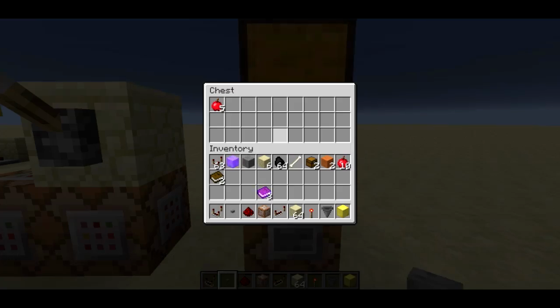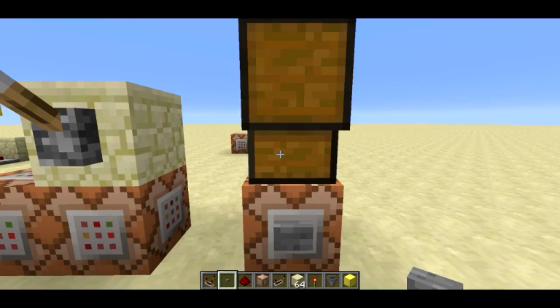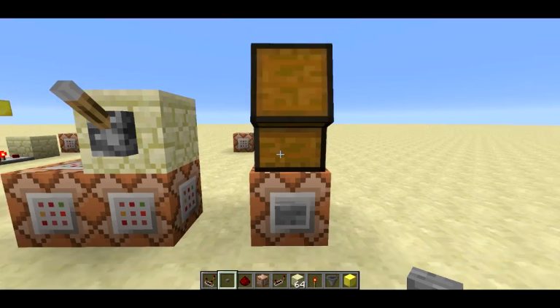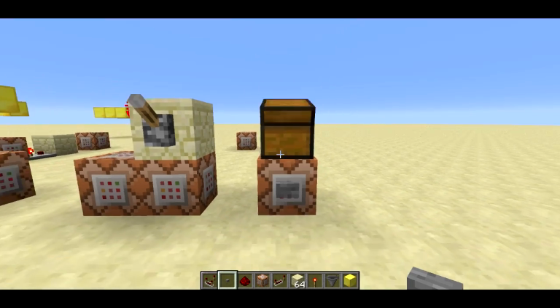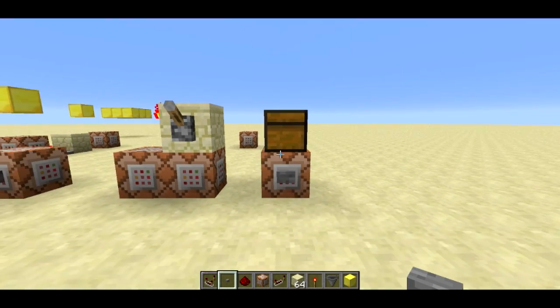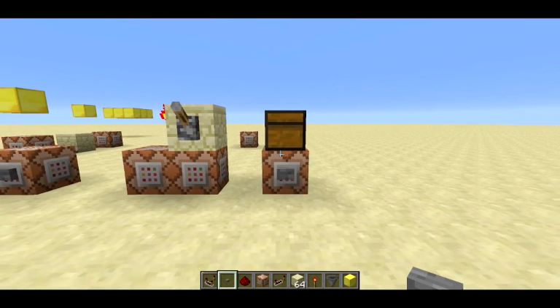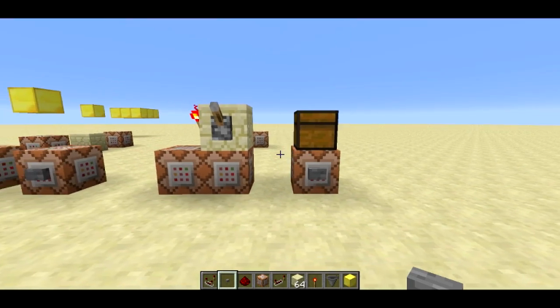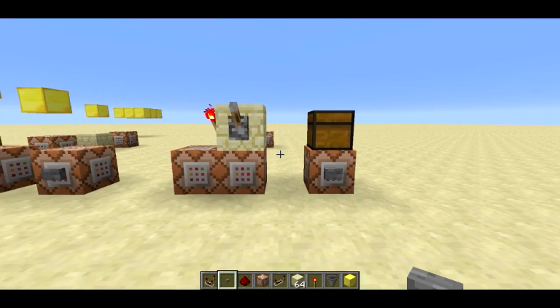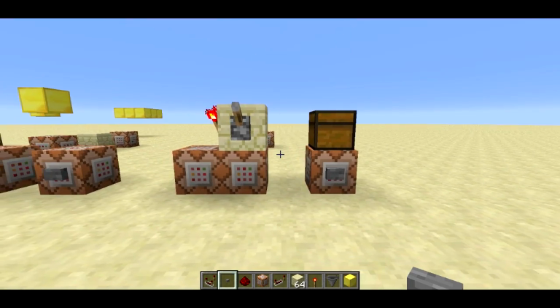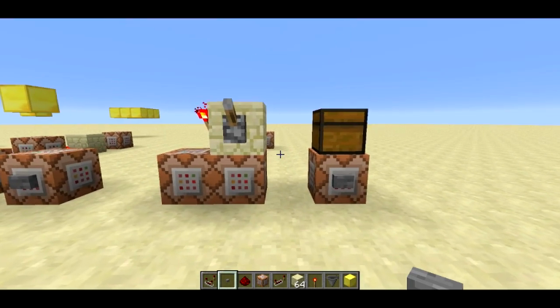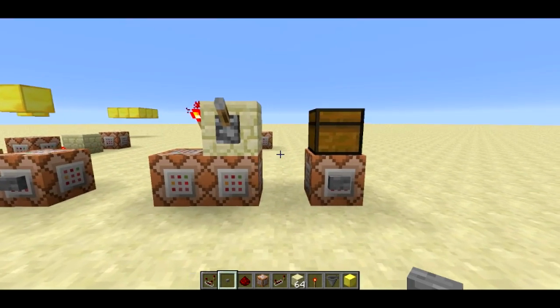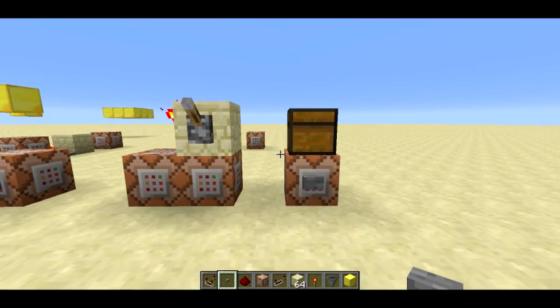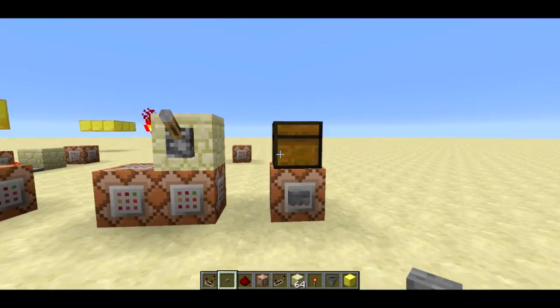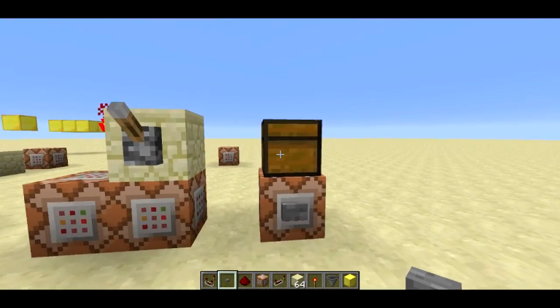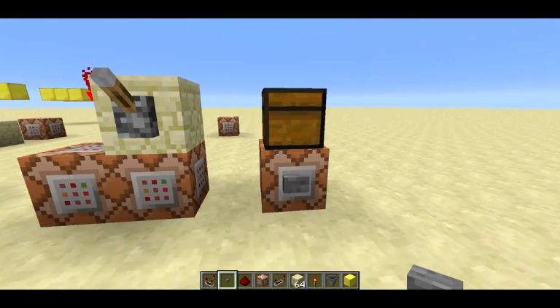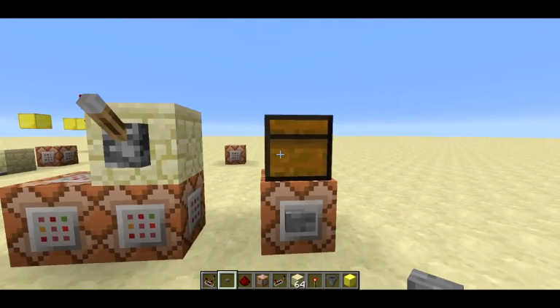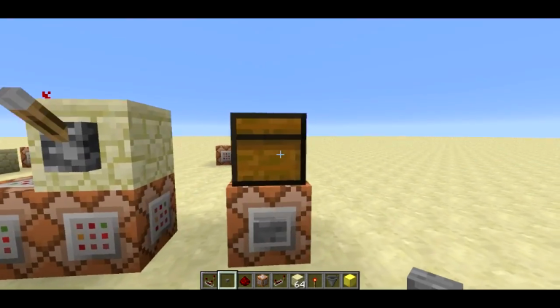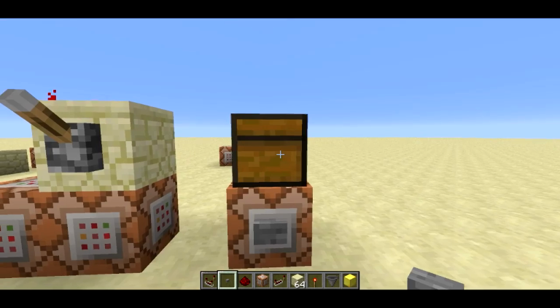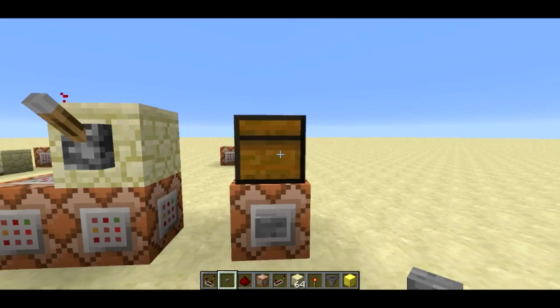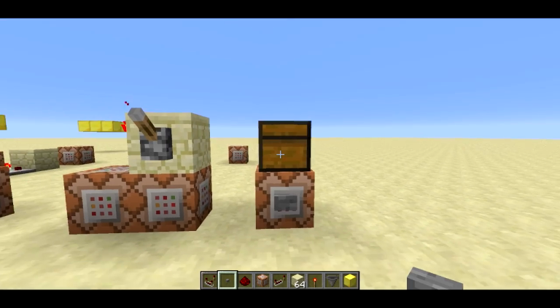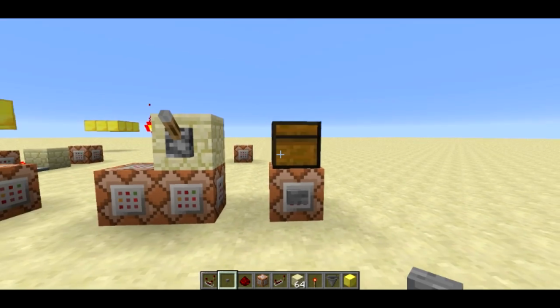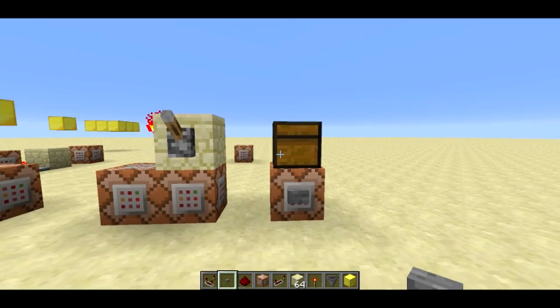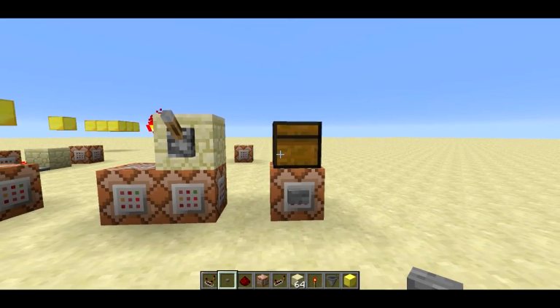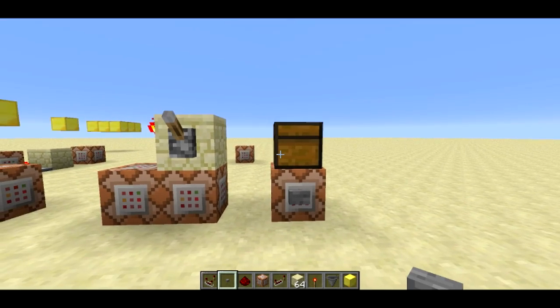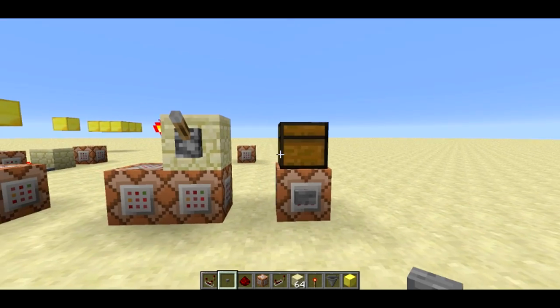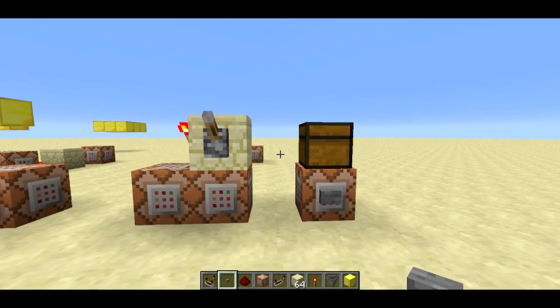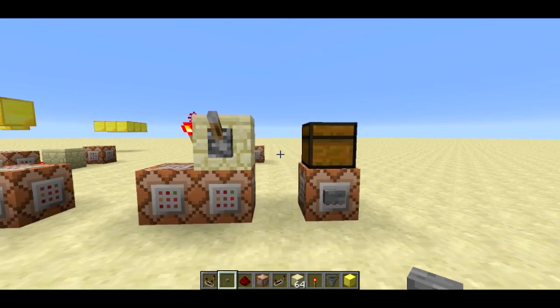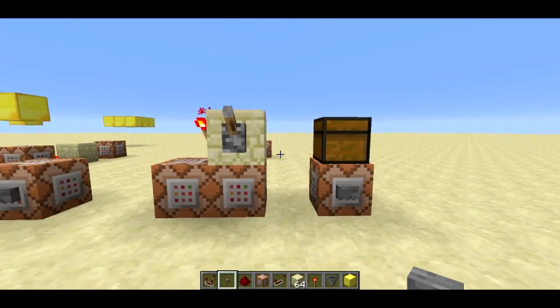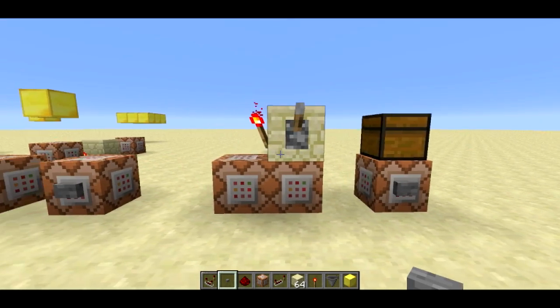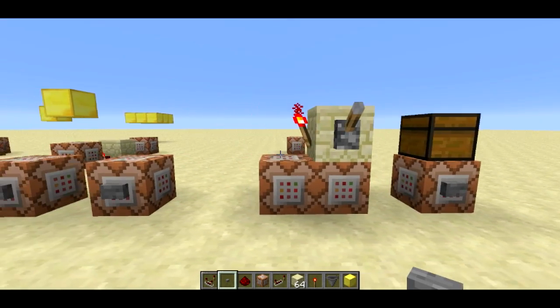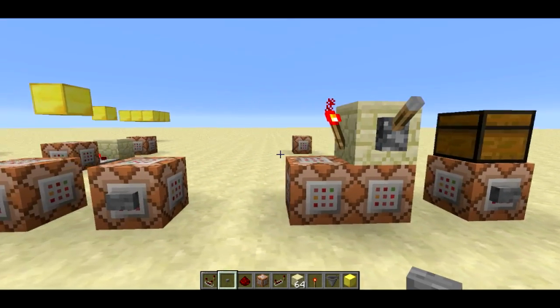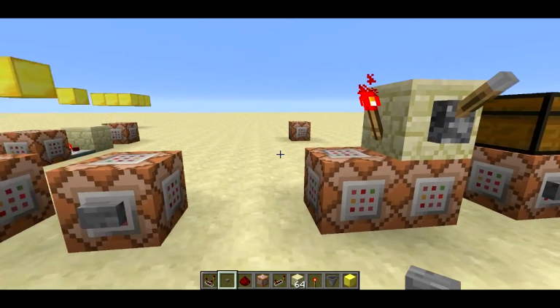So those are the three methods of using setblock: keep, destroy, and replace.